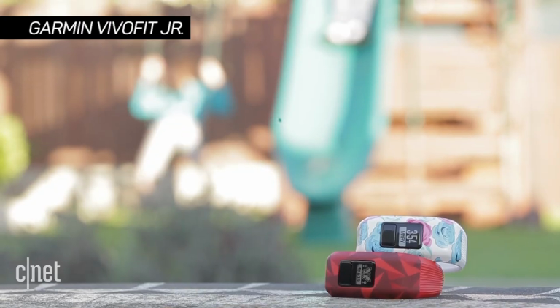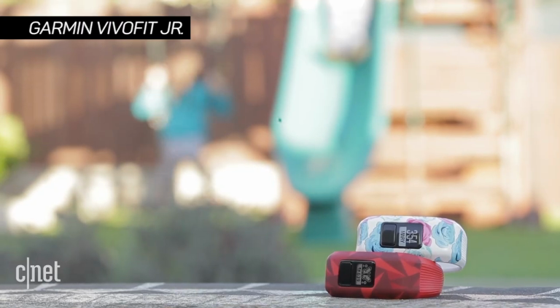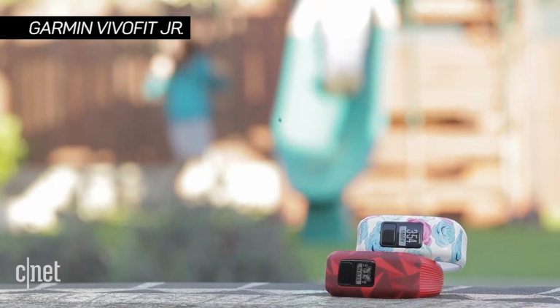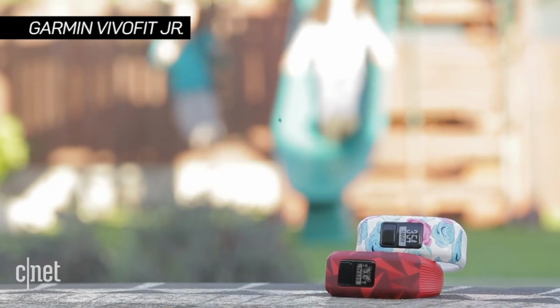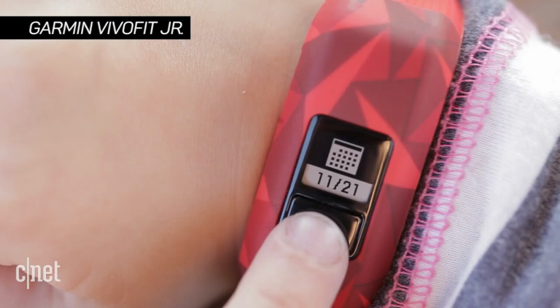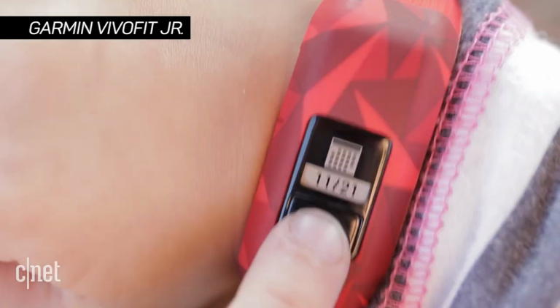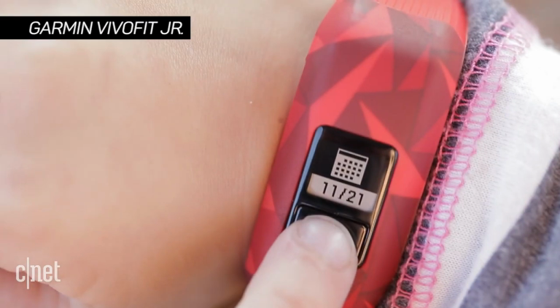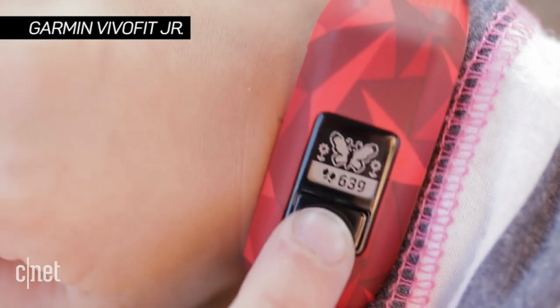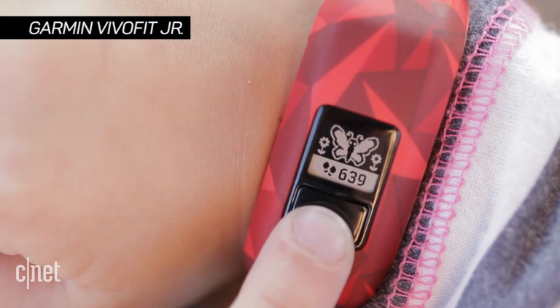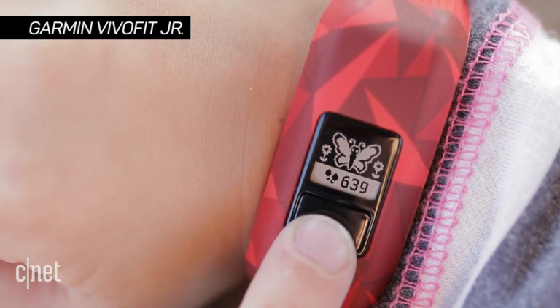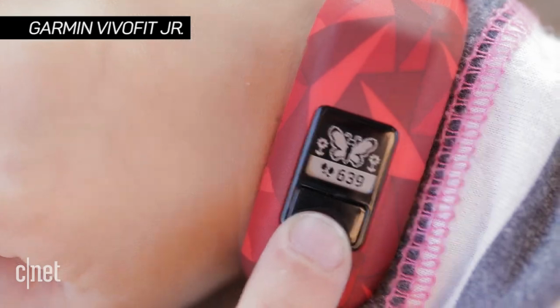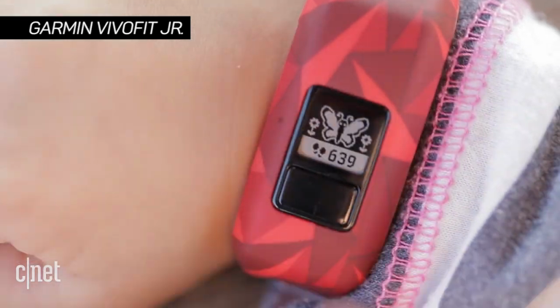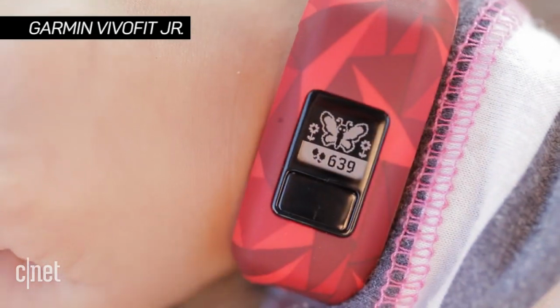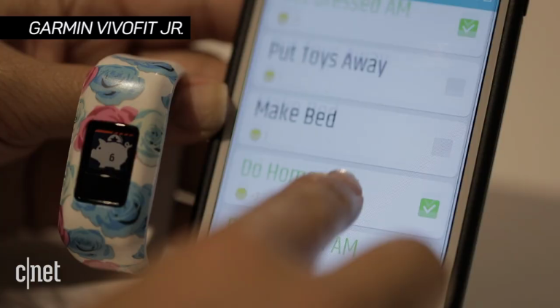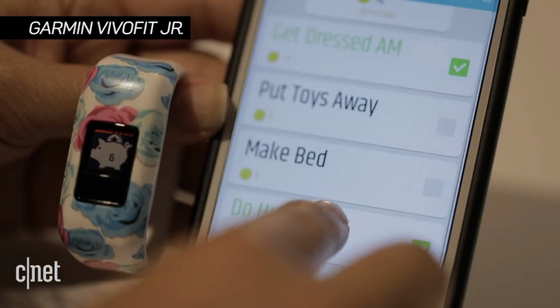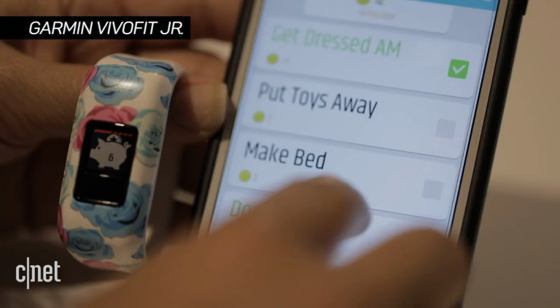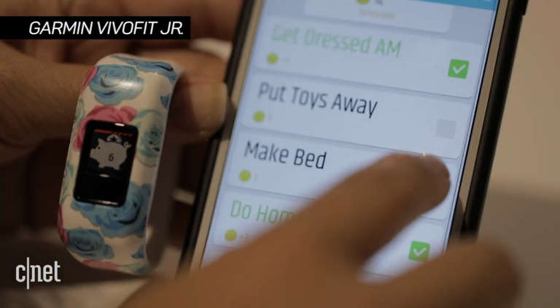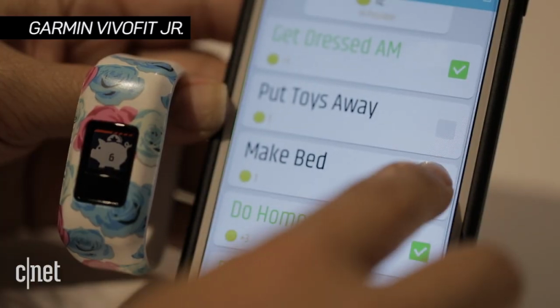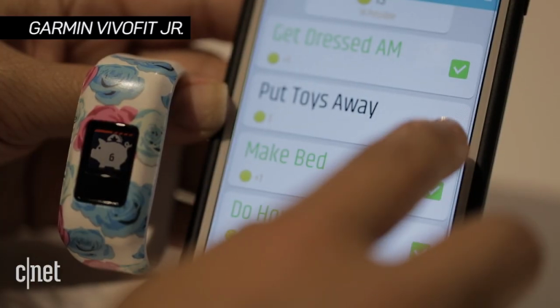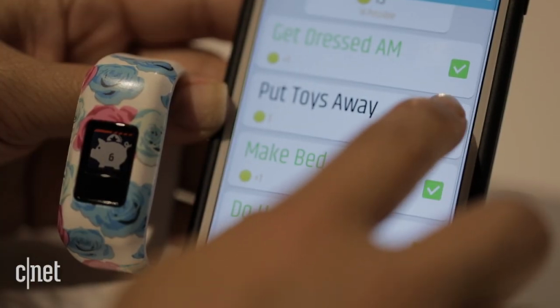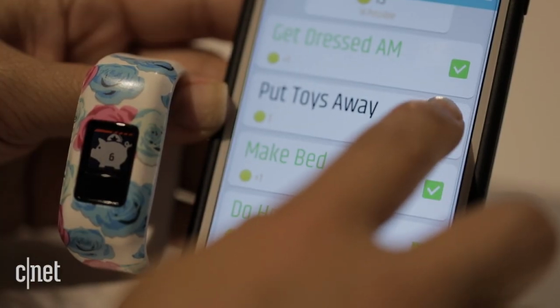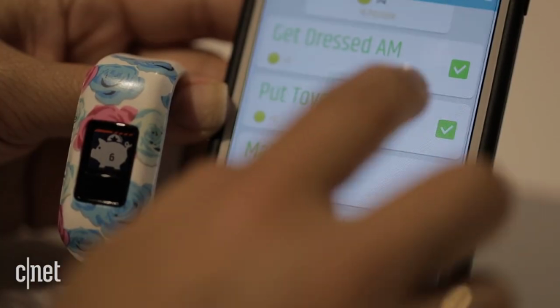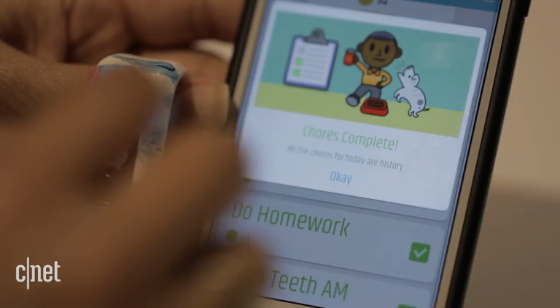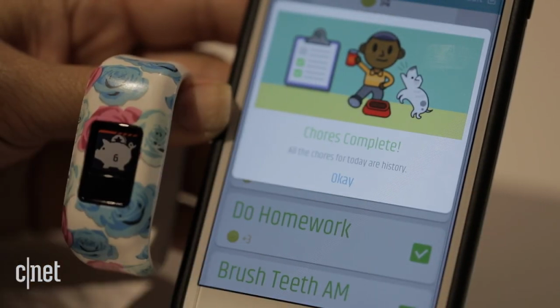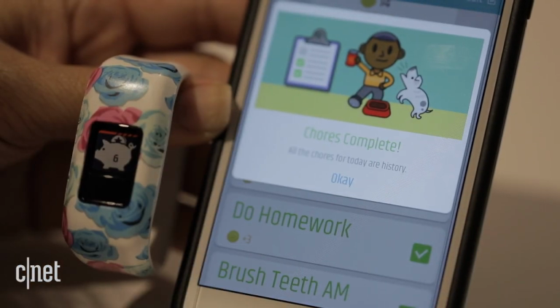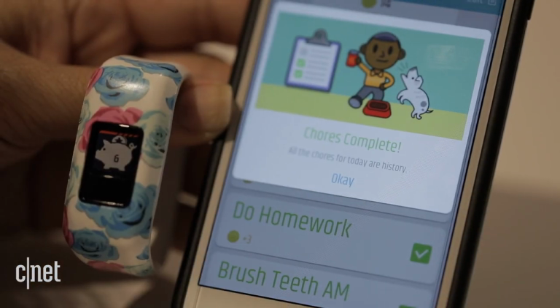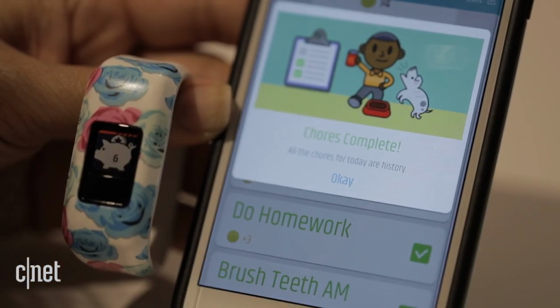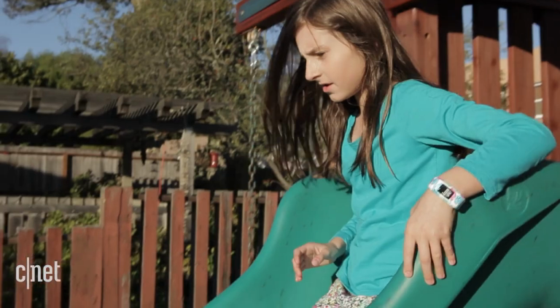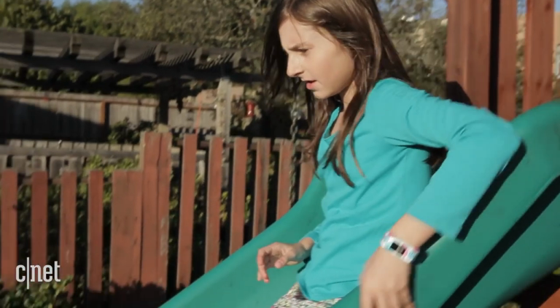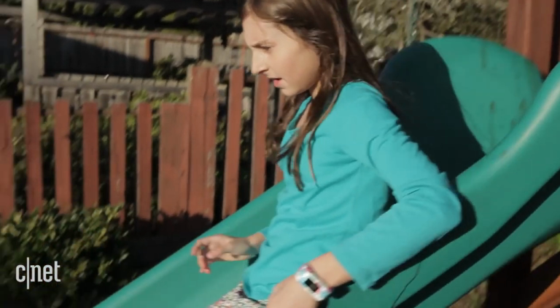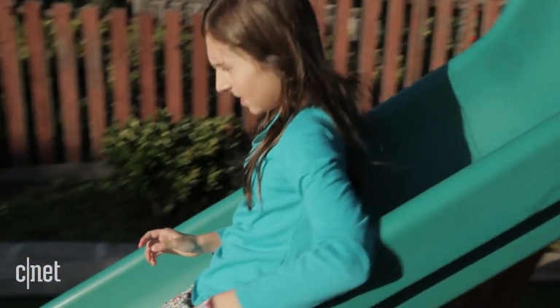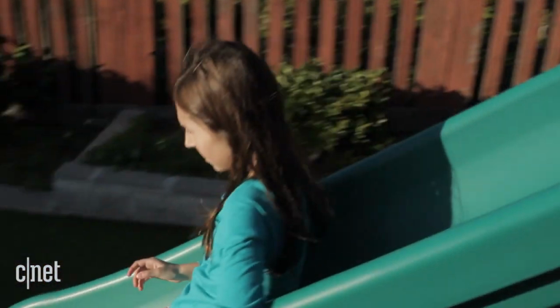For kids, the $80 Vivo Fit Junior not only tracks steps, but lets parents assign chores and reward kids with virtual coins.